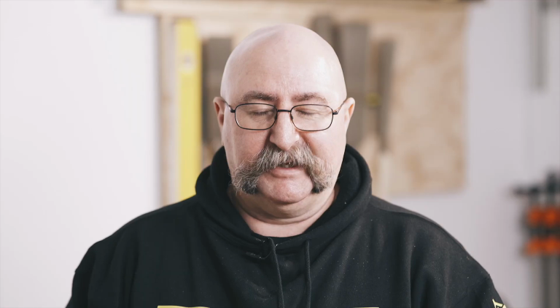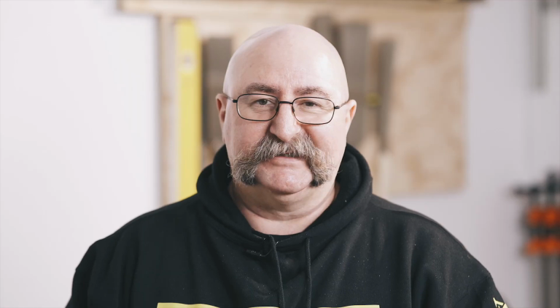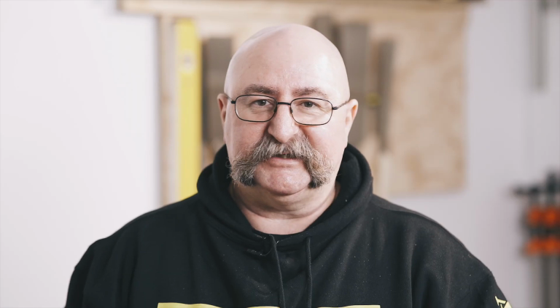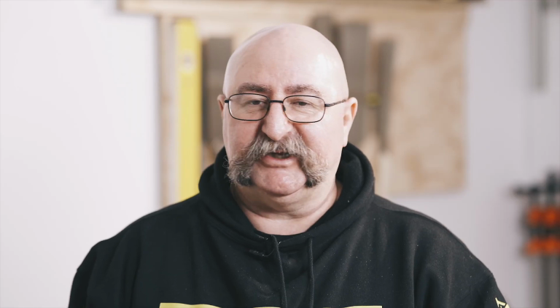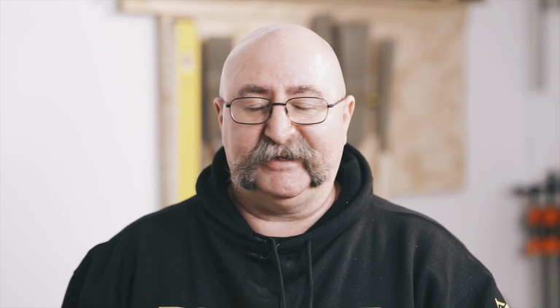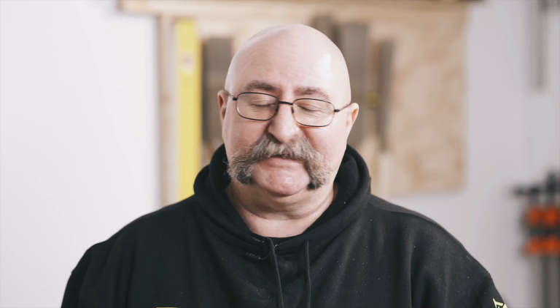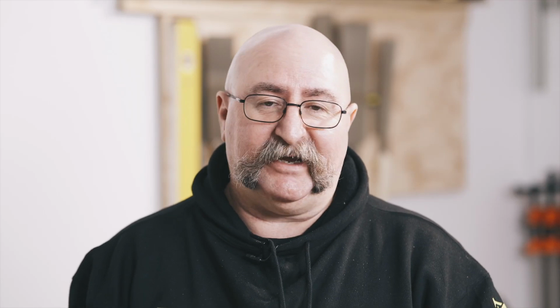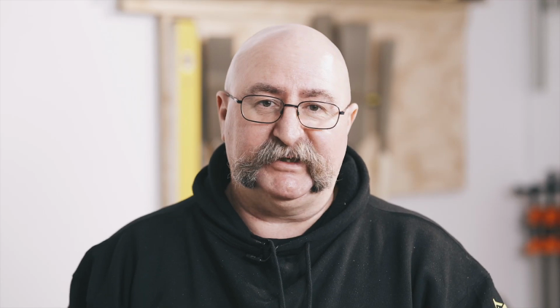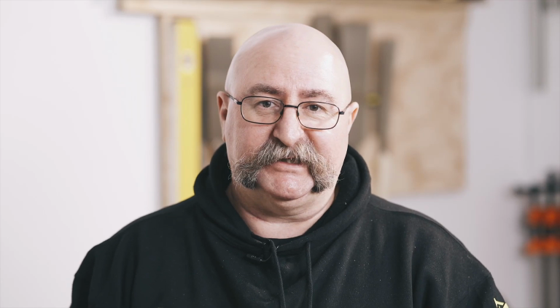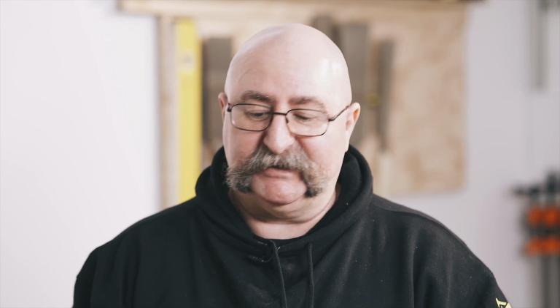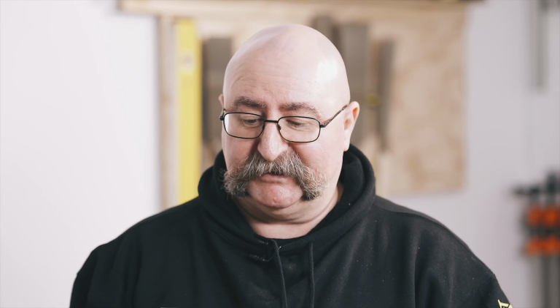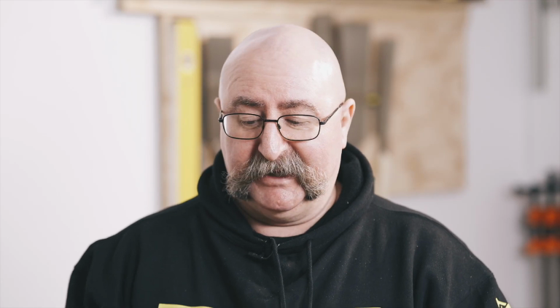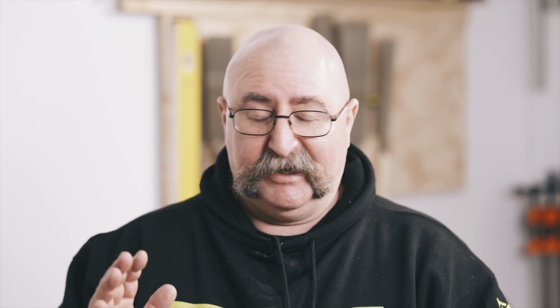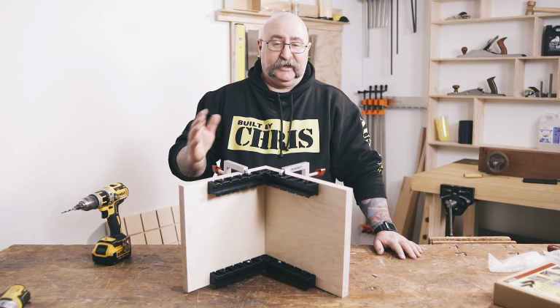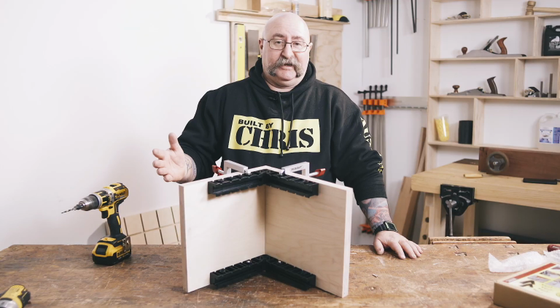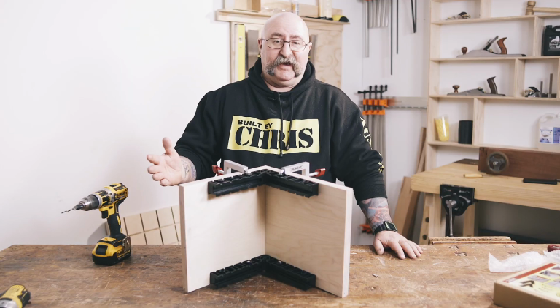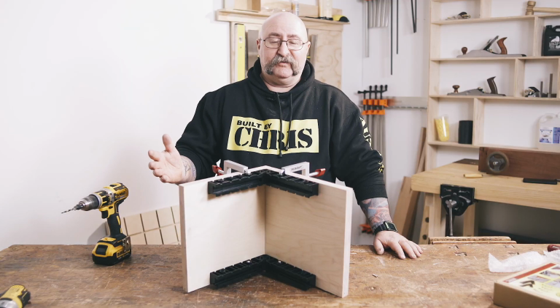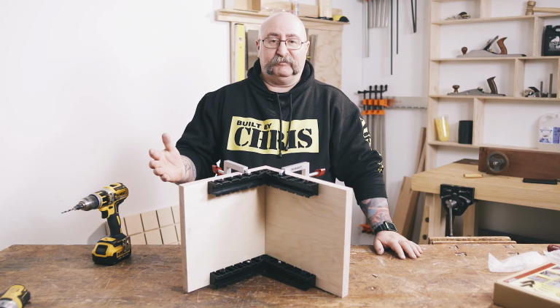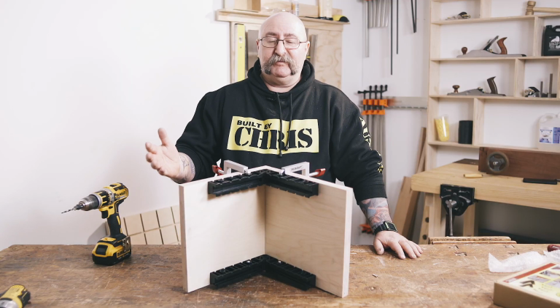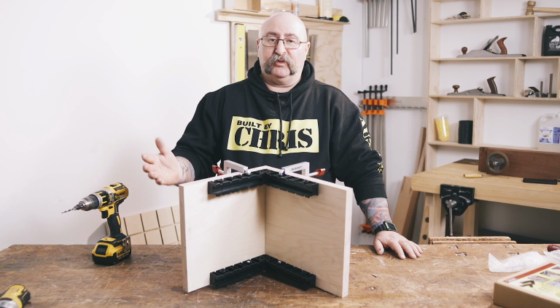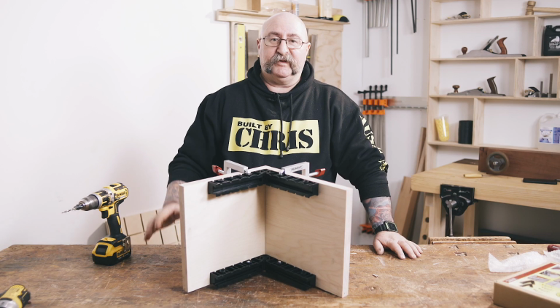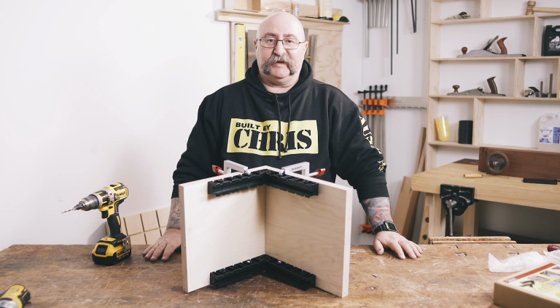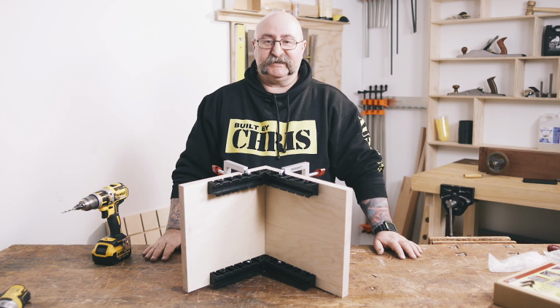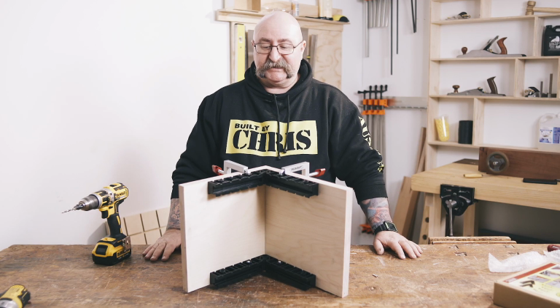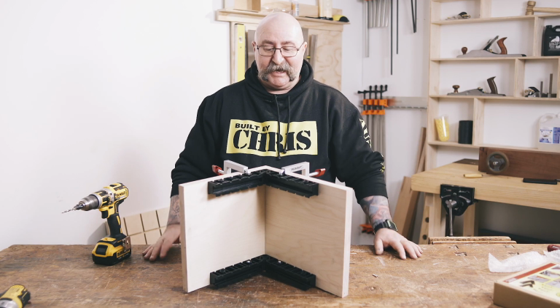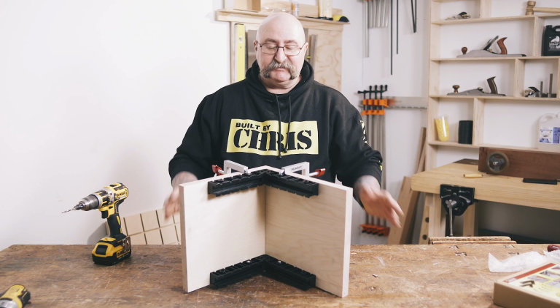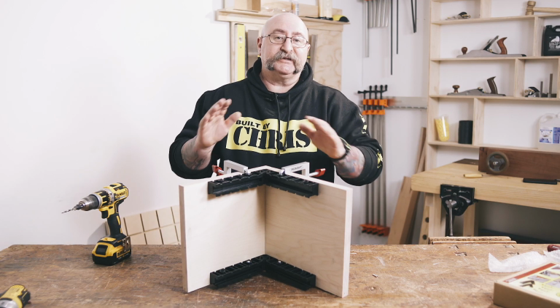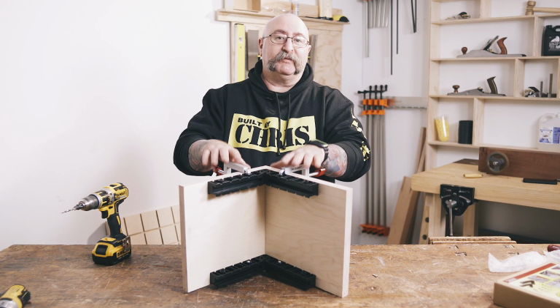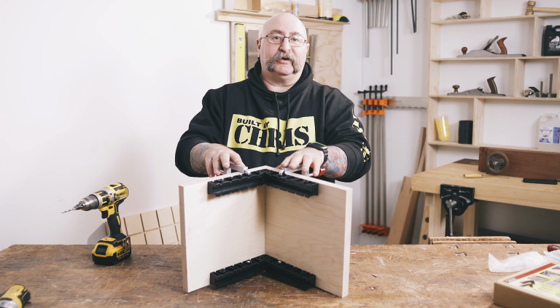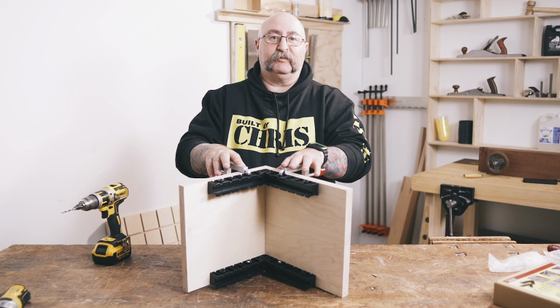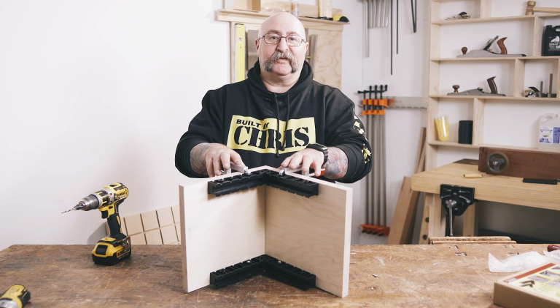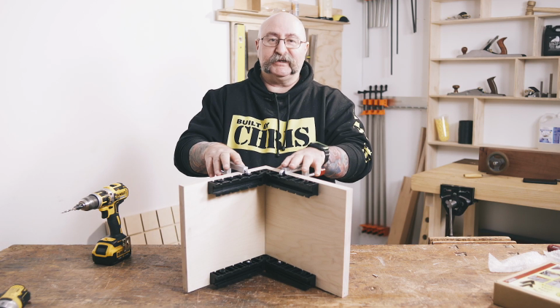So essentially that's how easy it is. If you haven't been born with six arms, you might need one of these.